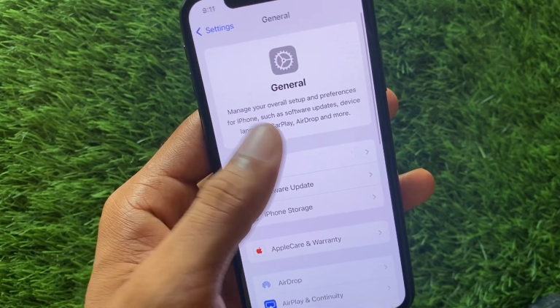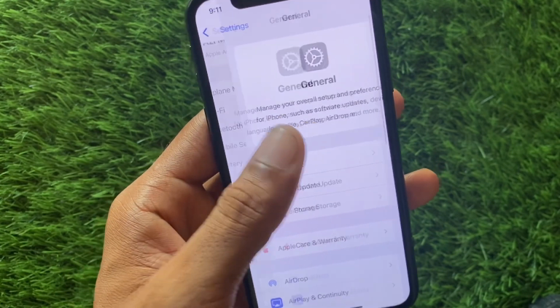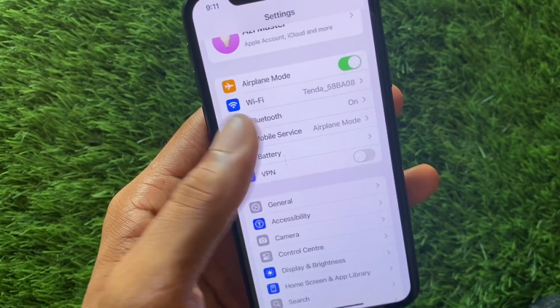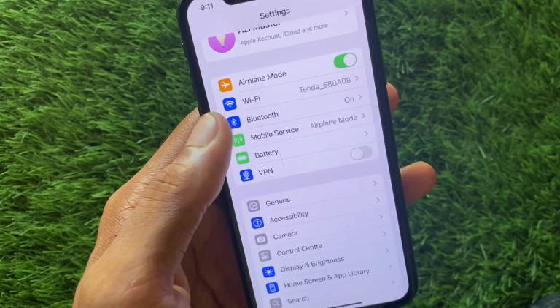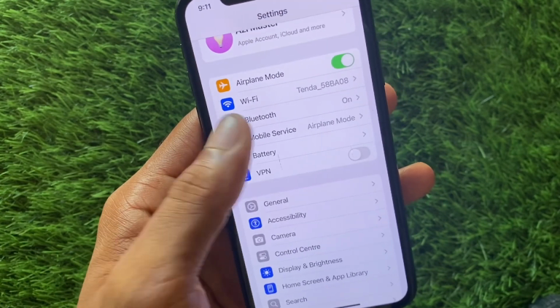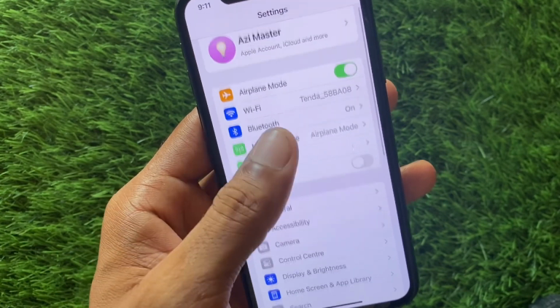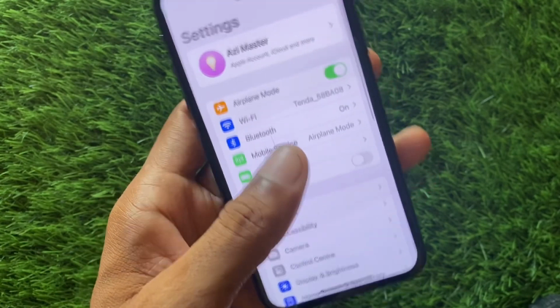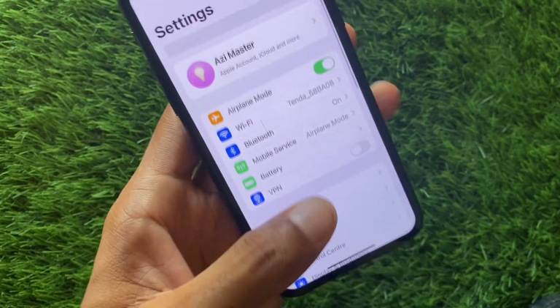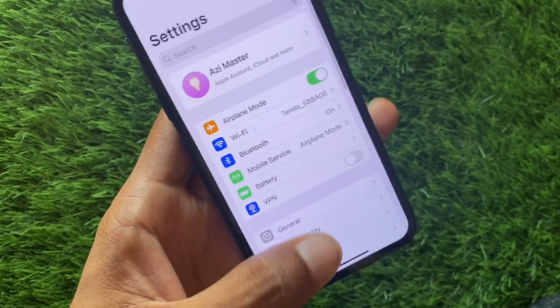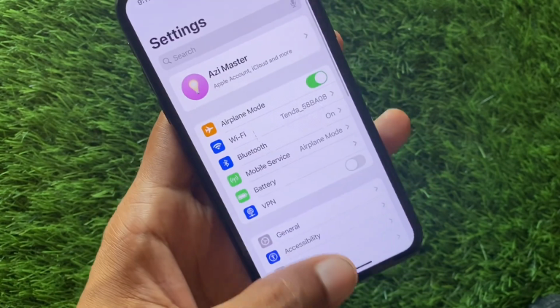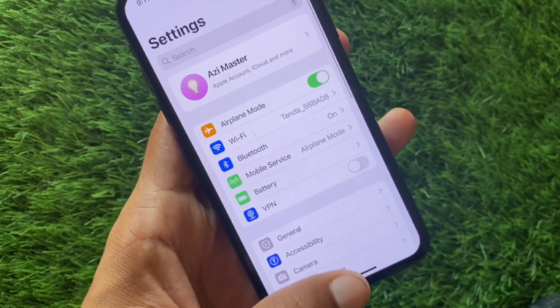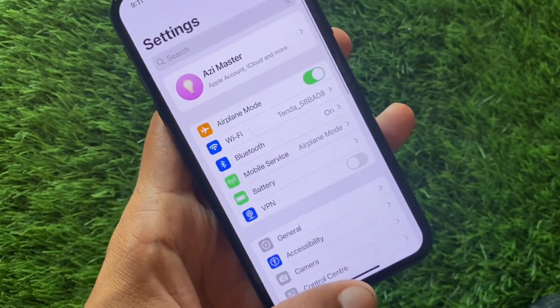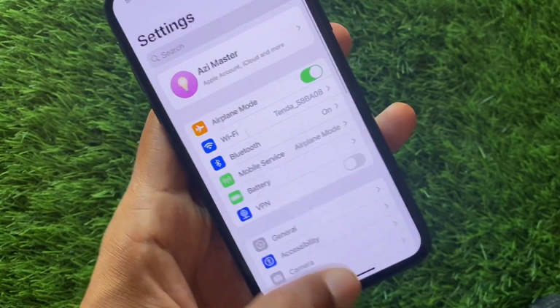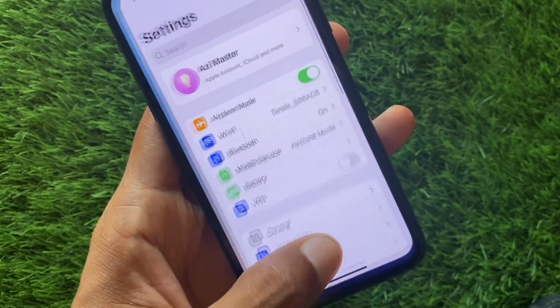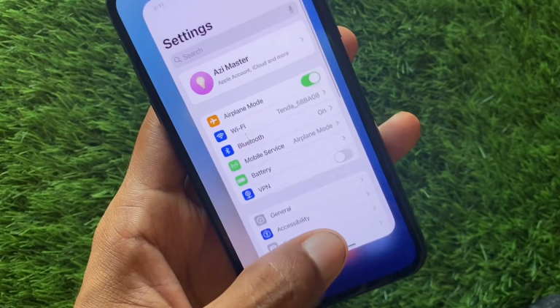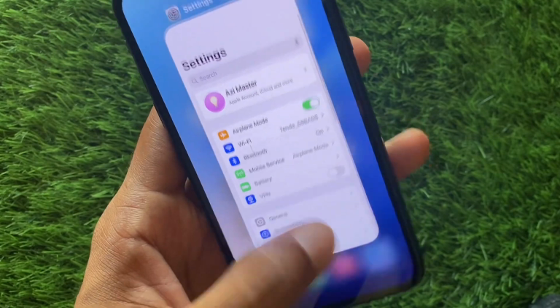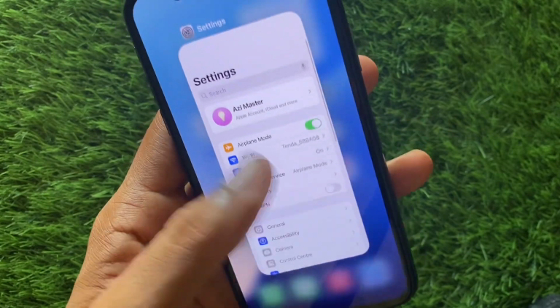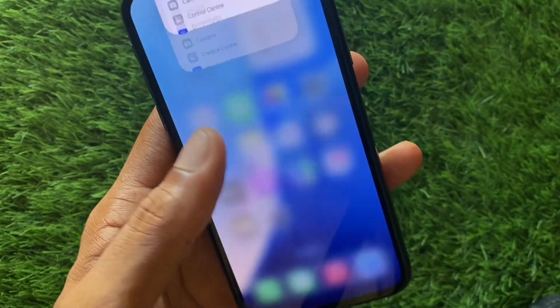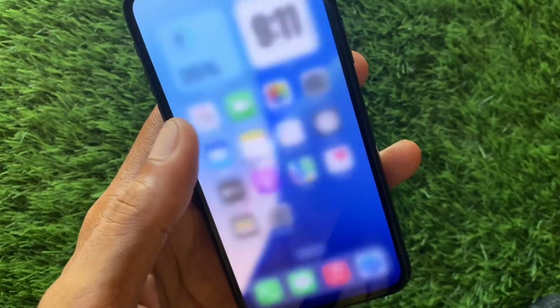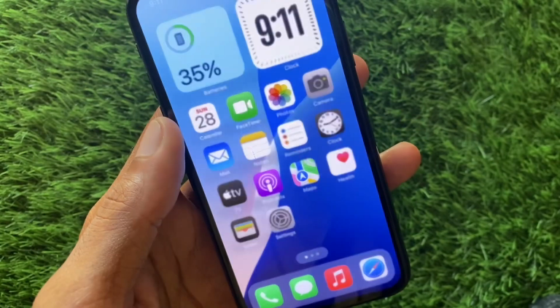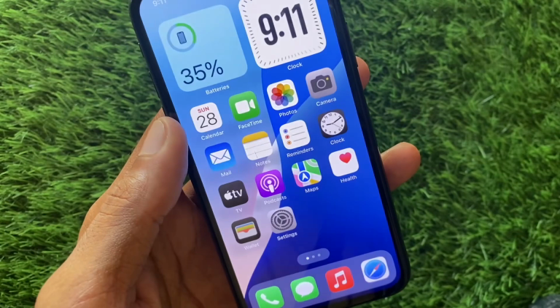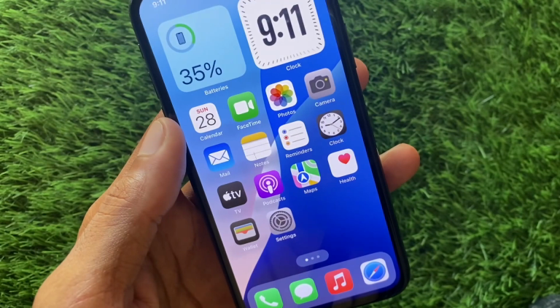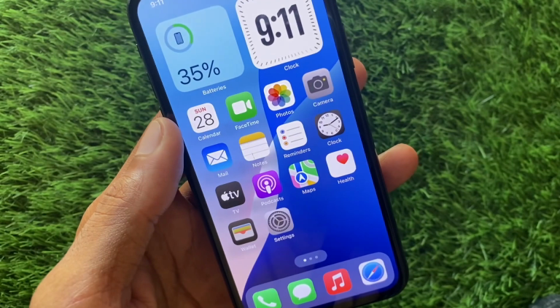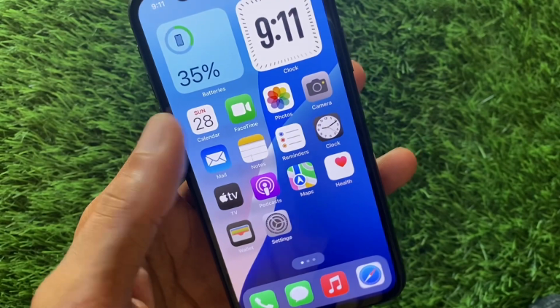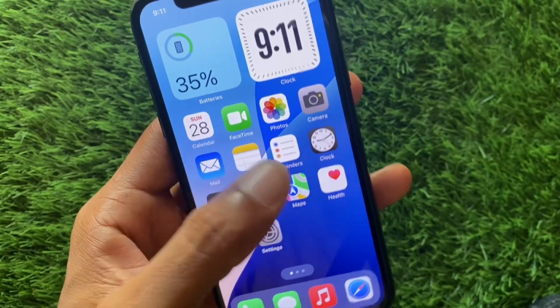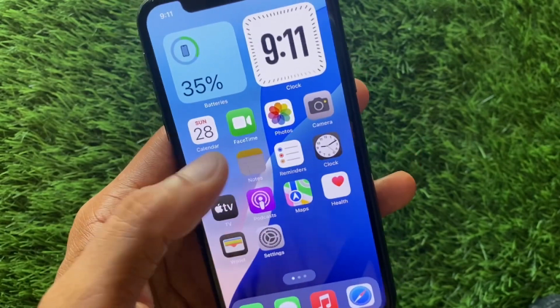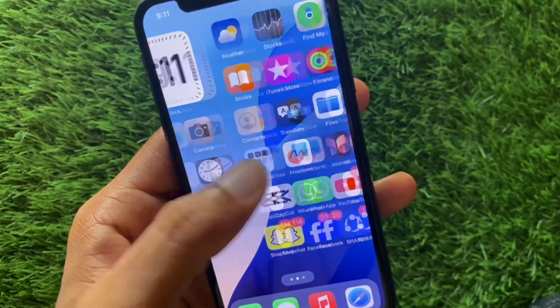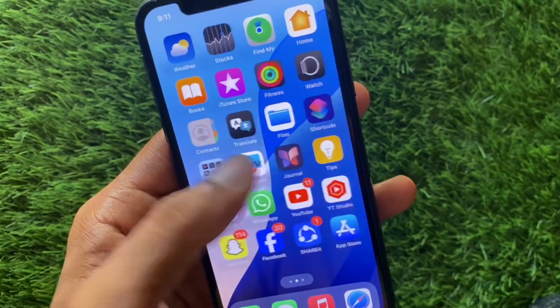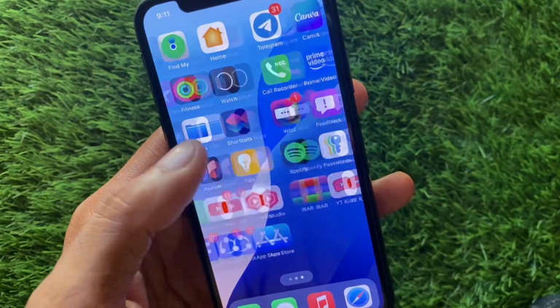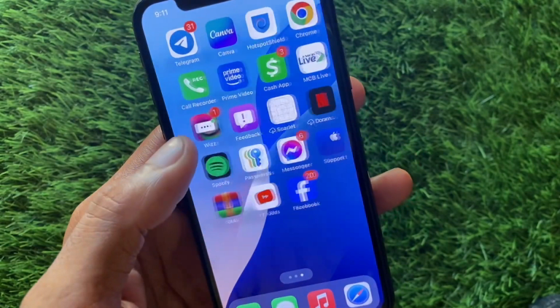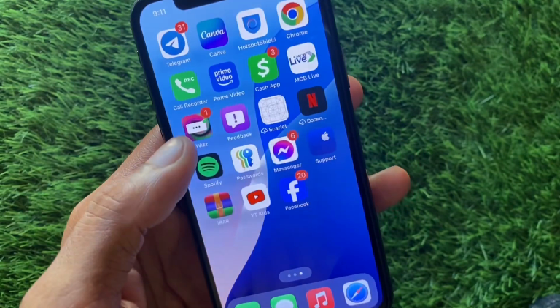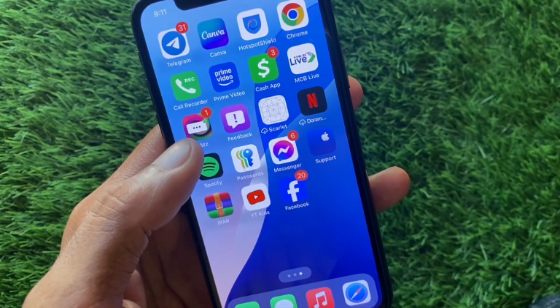You need to downgrade your device to iOS 17, and after this your problem will be fixed.